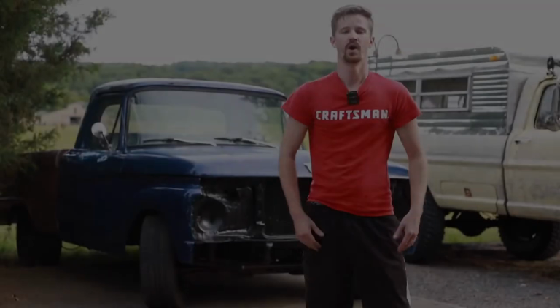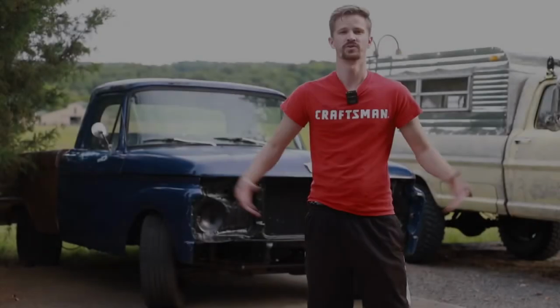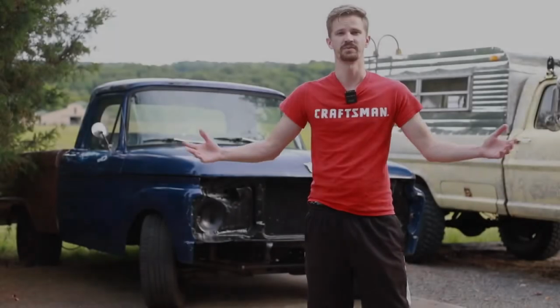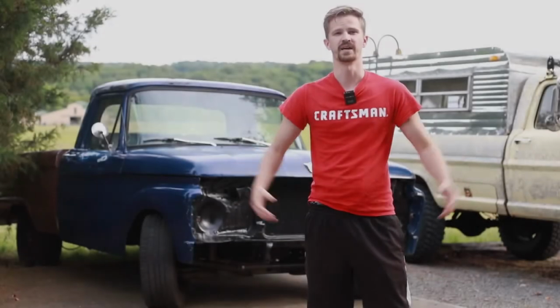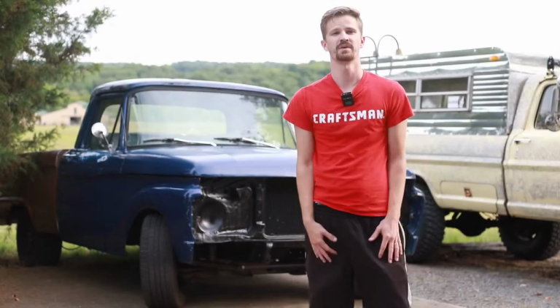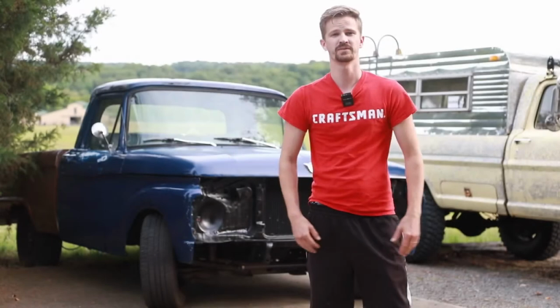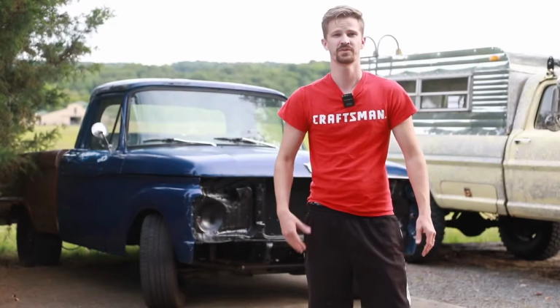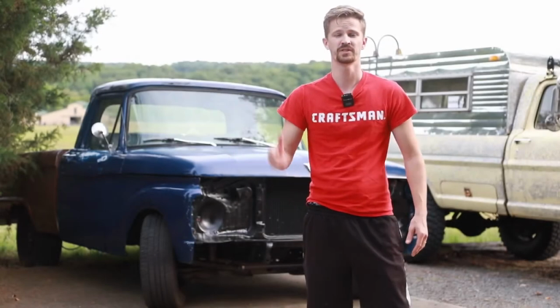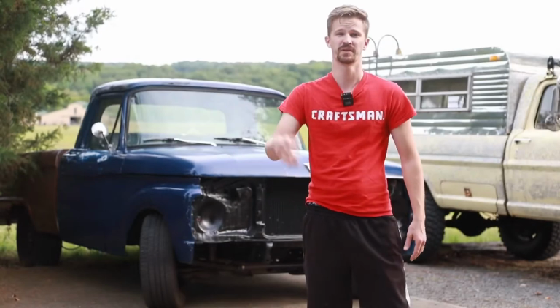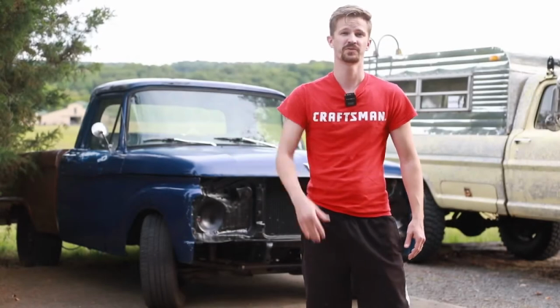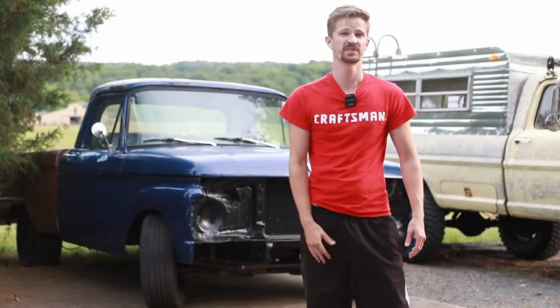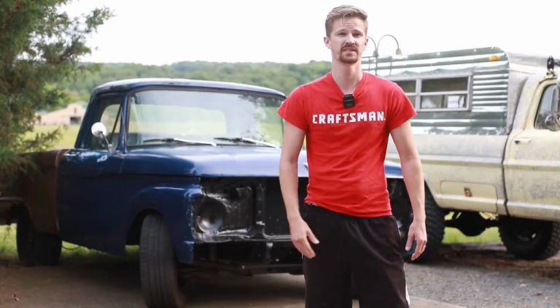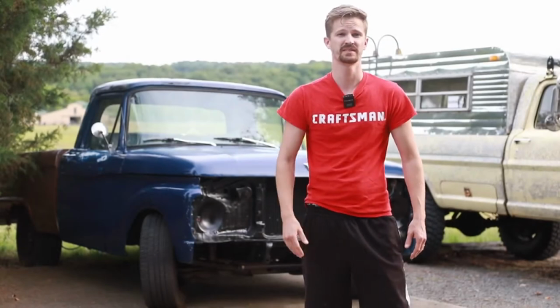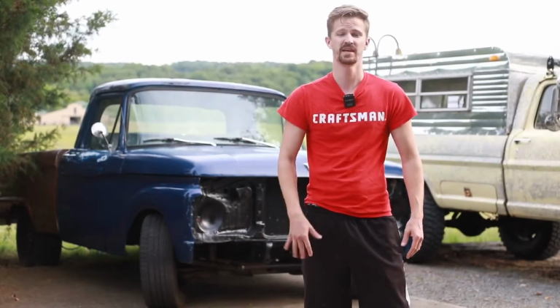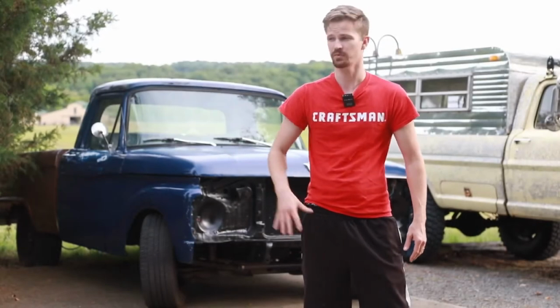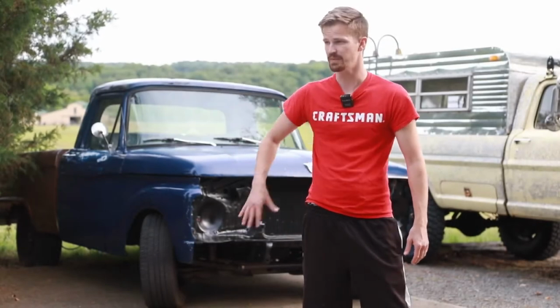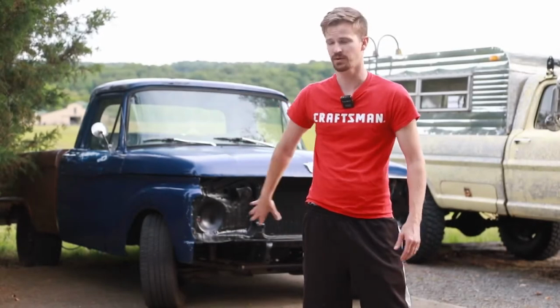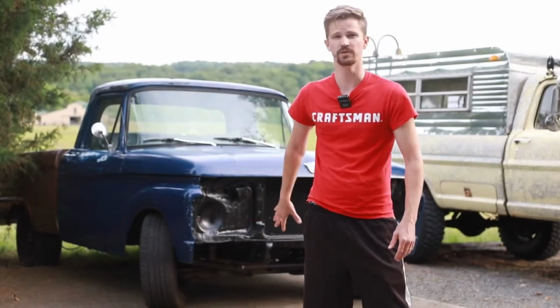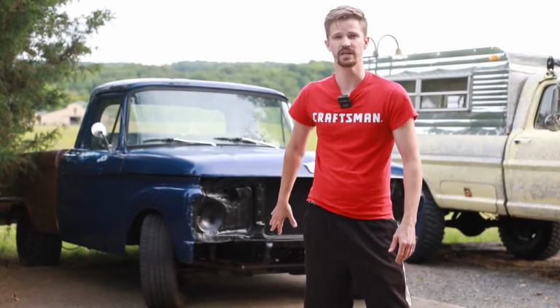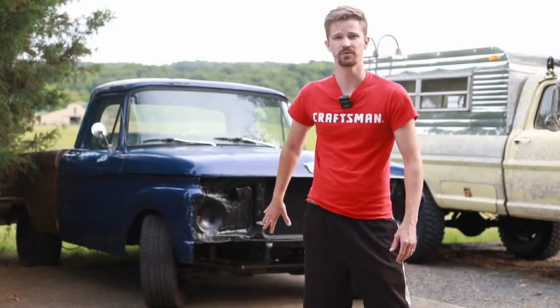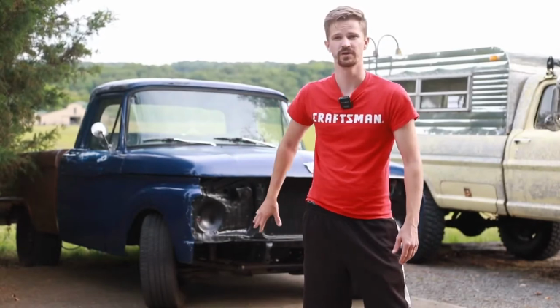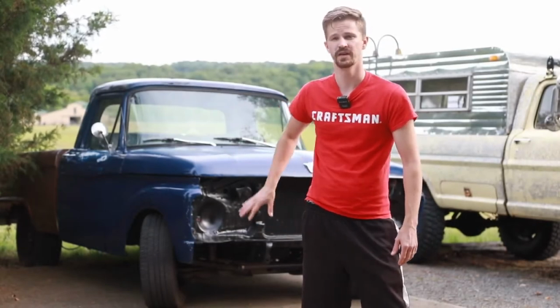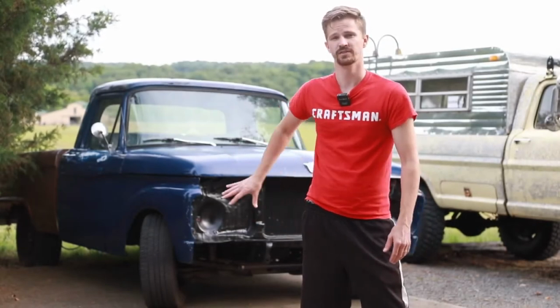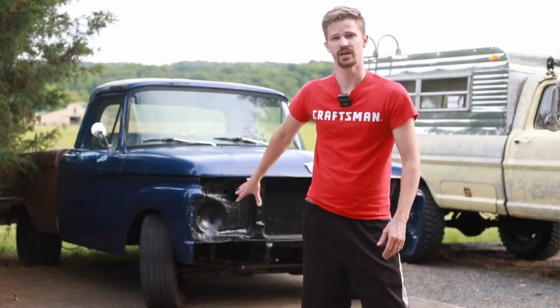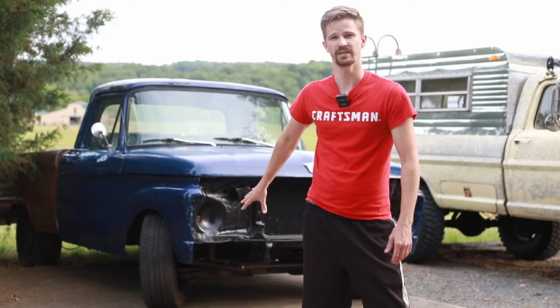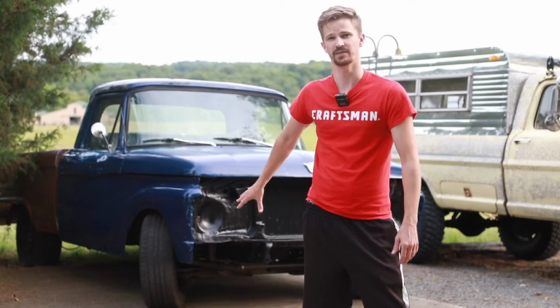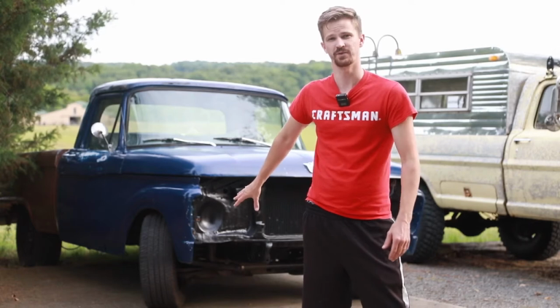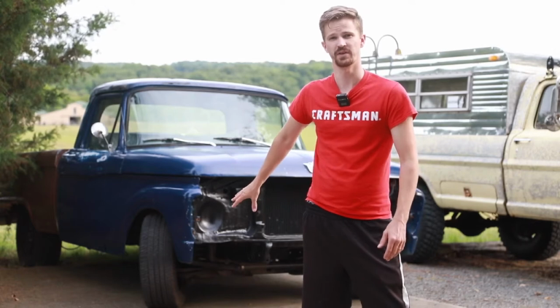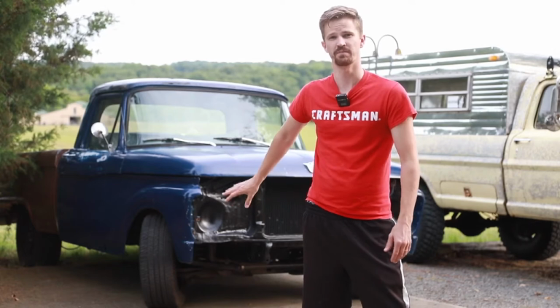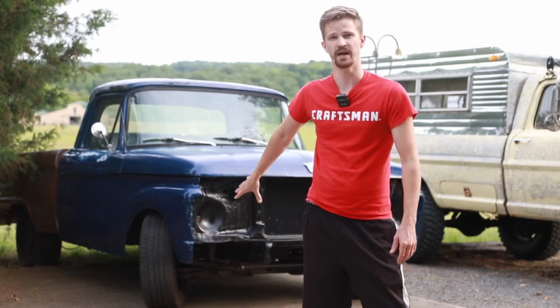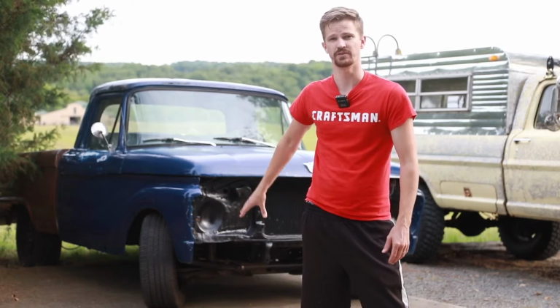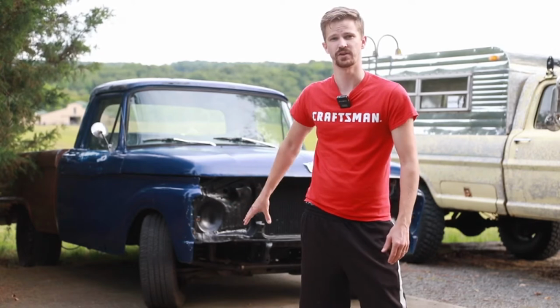What's up guys? My name is Seth, you're watching Petro360 and today we're going to be back working on the F100, trying to get this front end back on the truck.